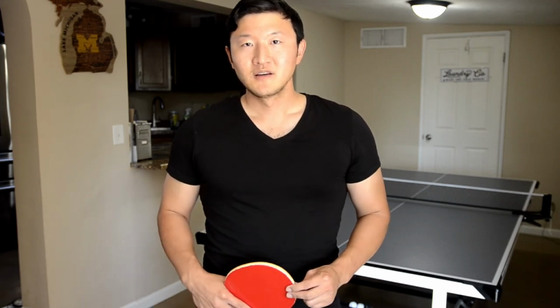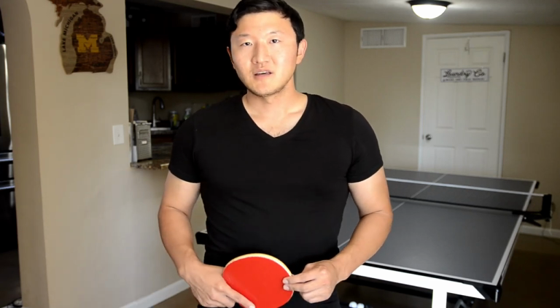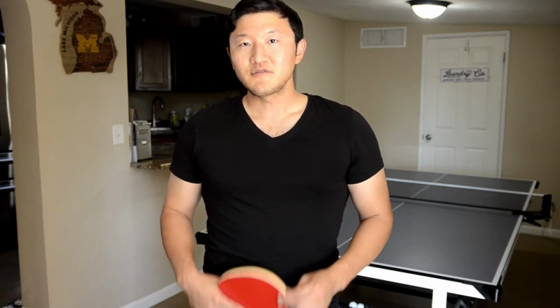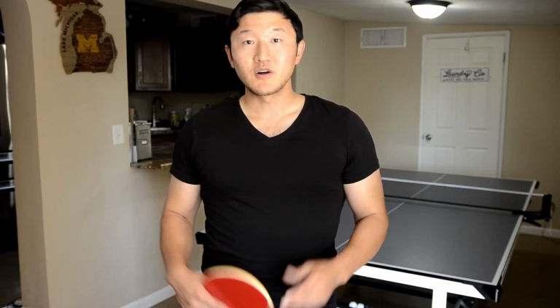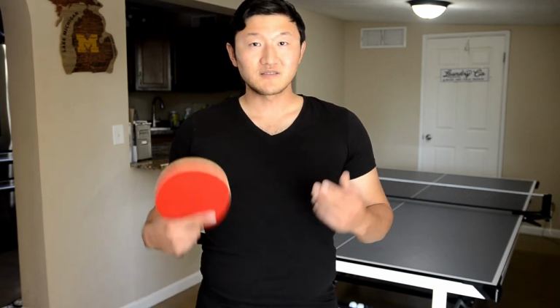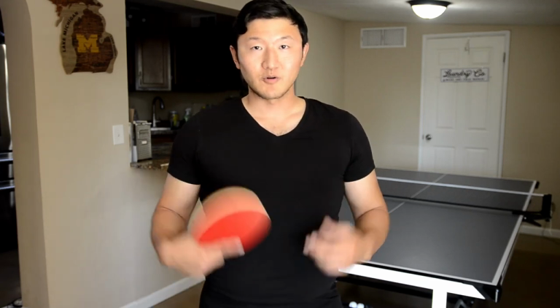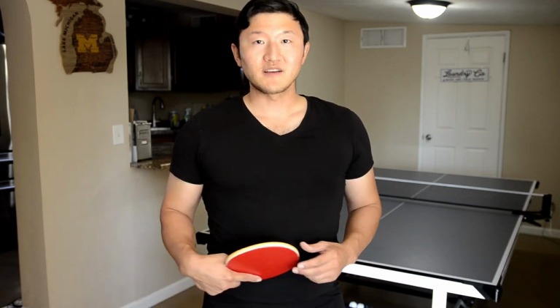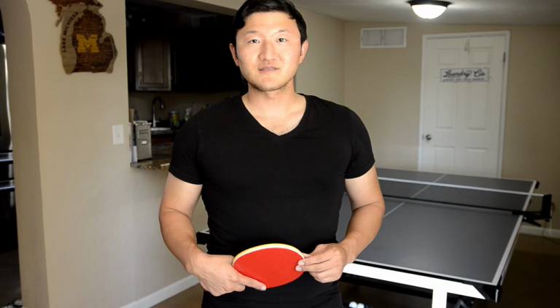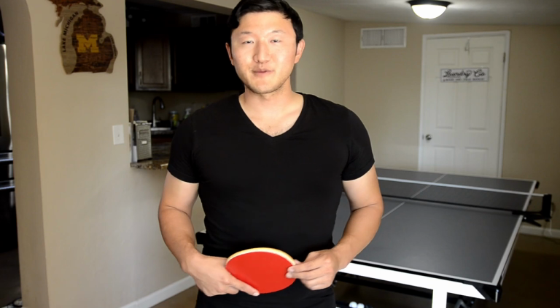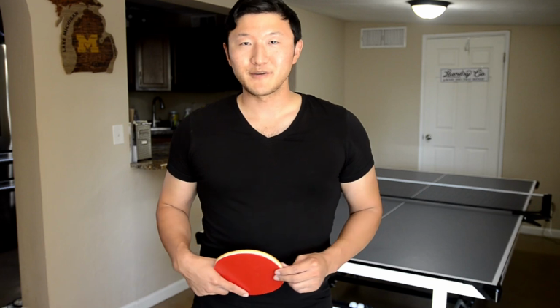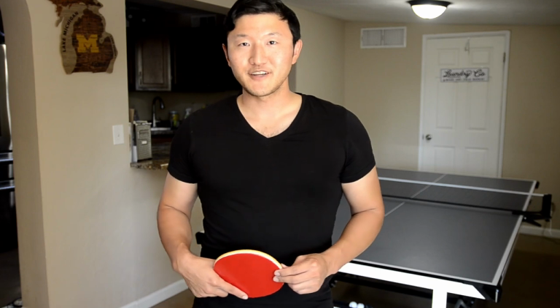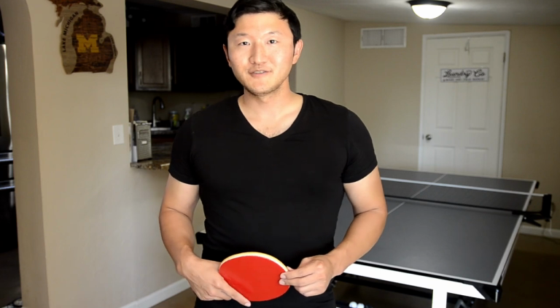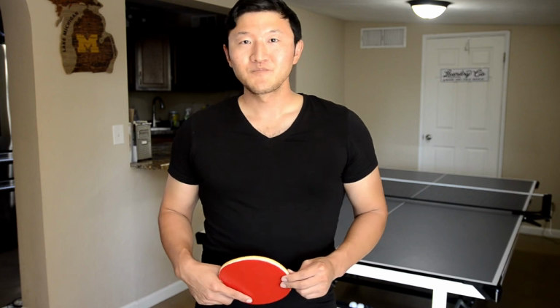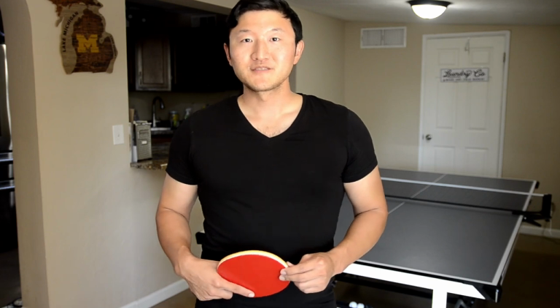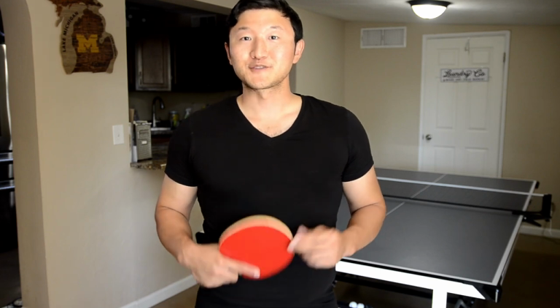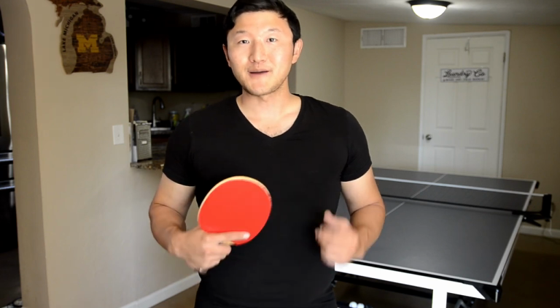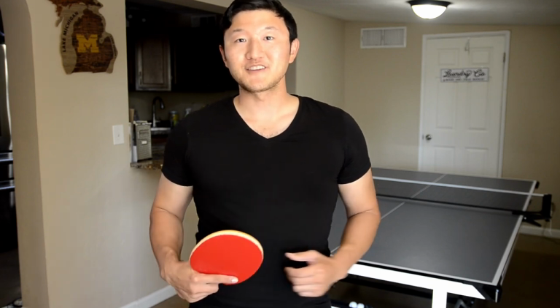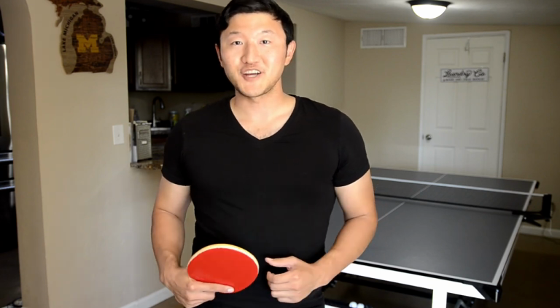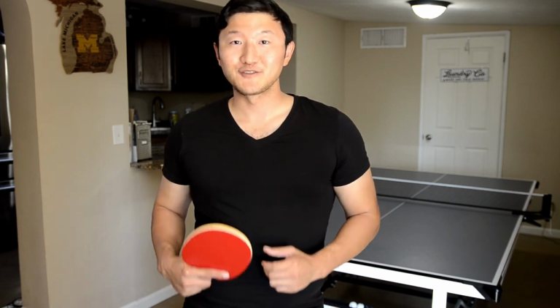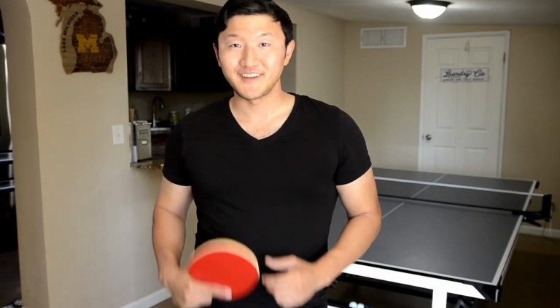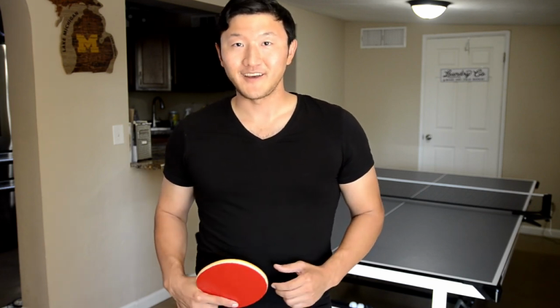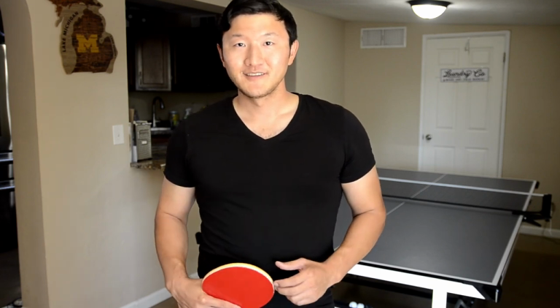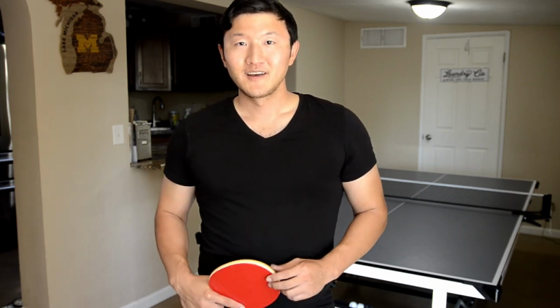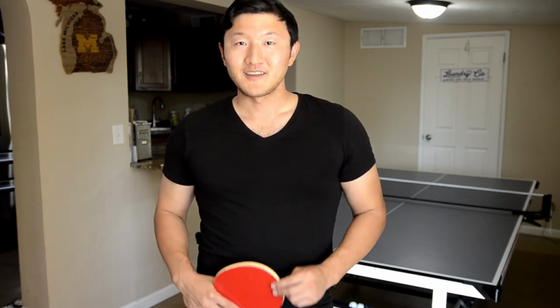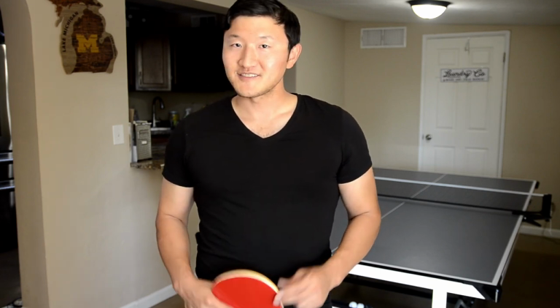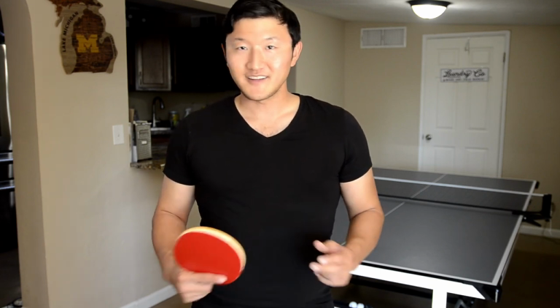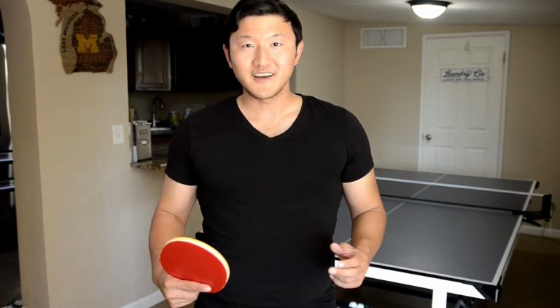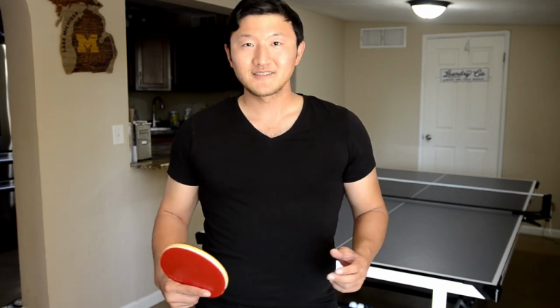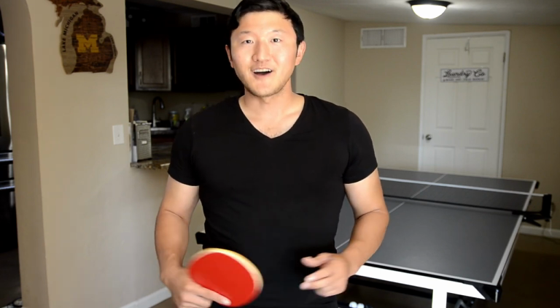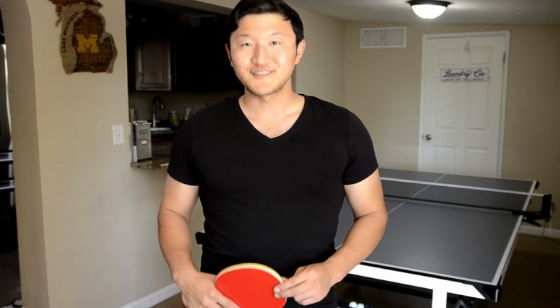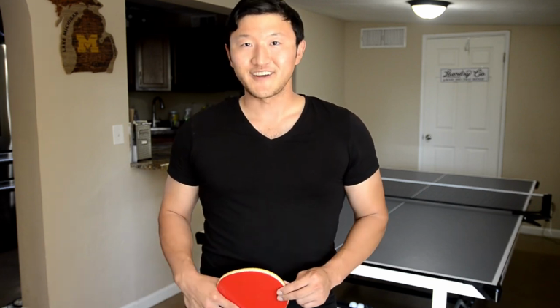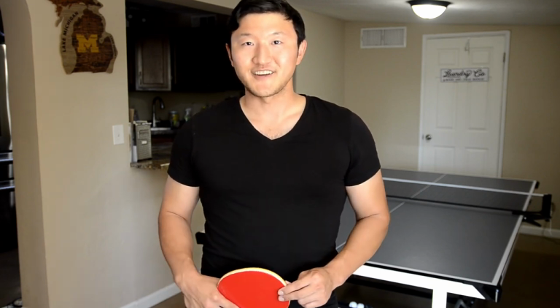If you want to see more lessons from me and my channel, subscribe to the channel today. Thanks again guys, I'll see you next time.